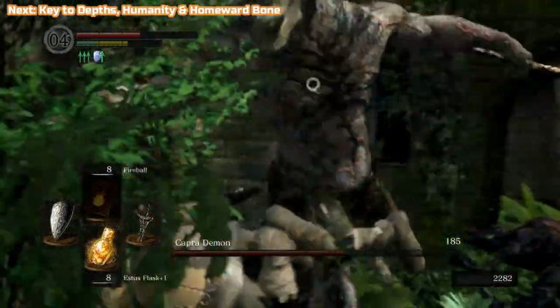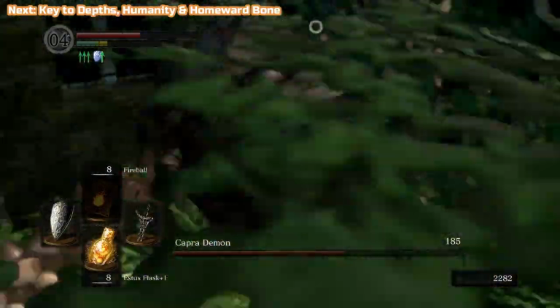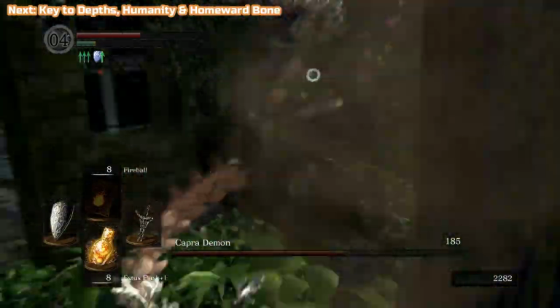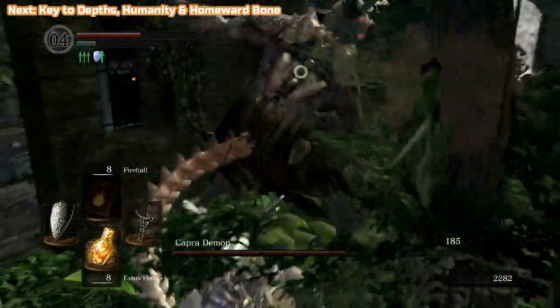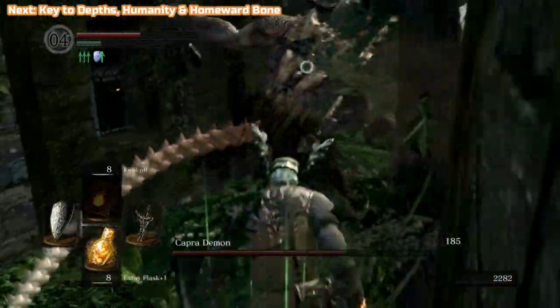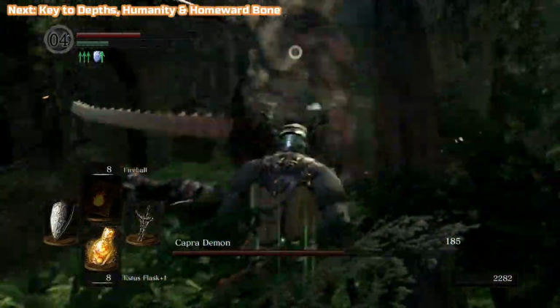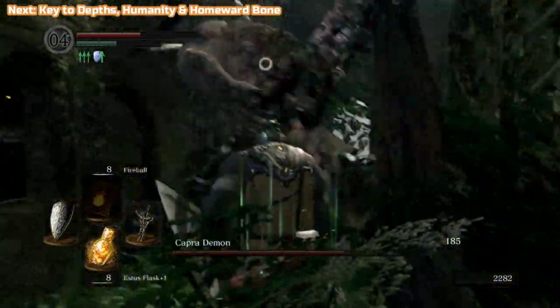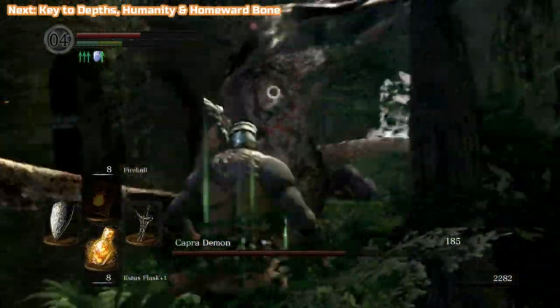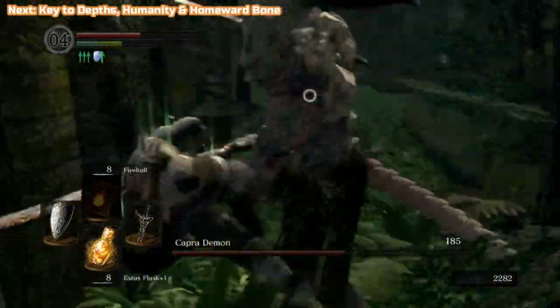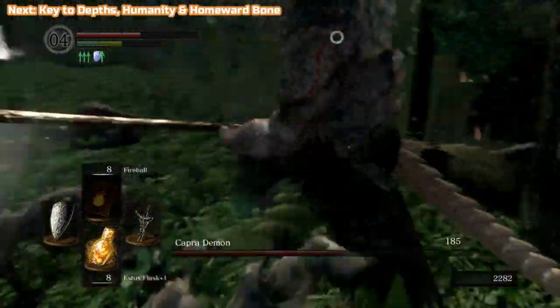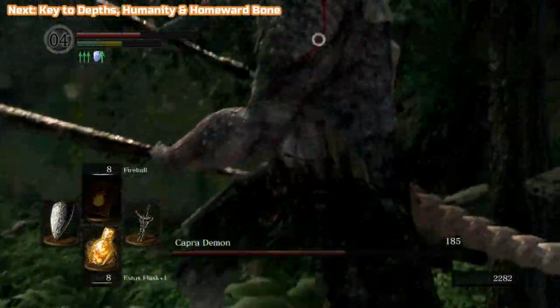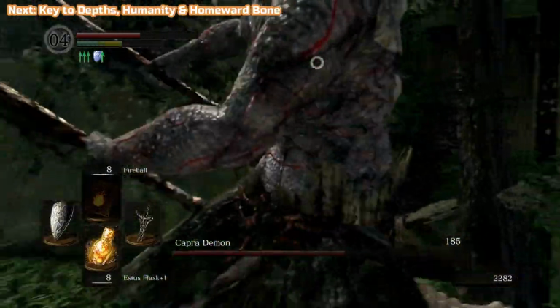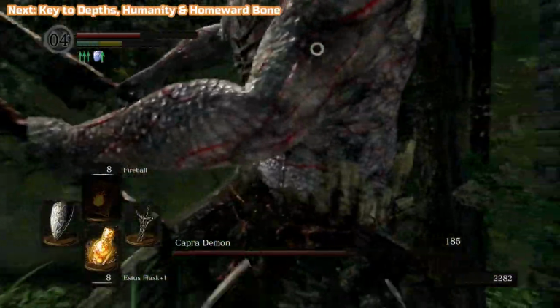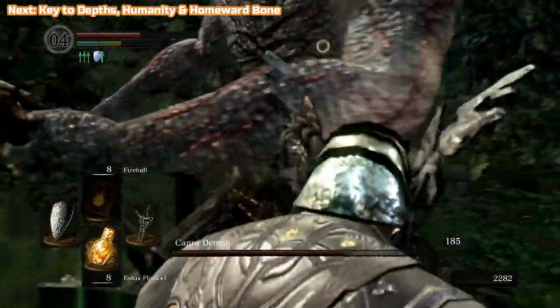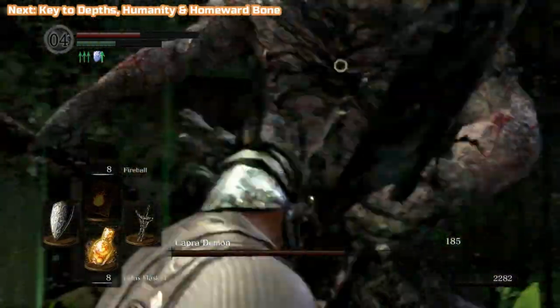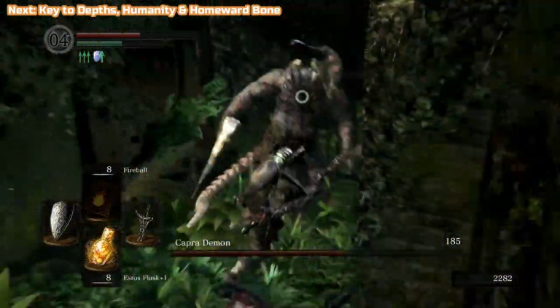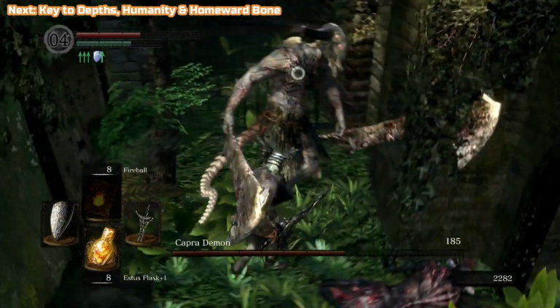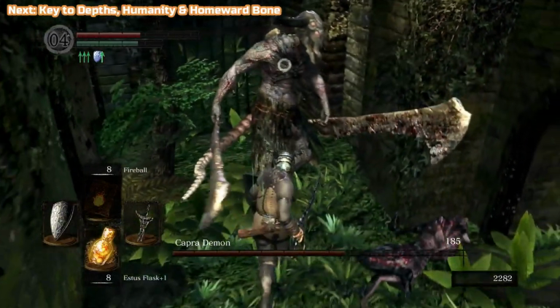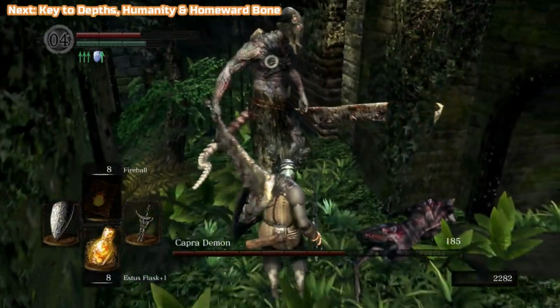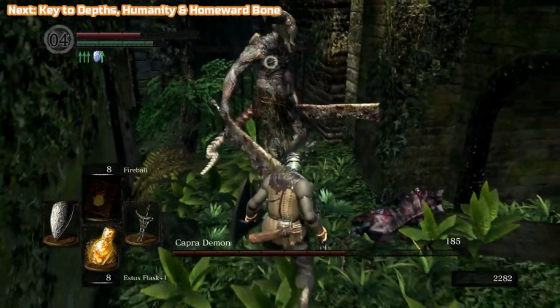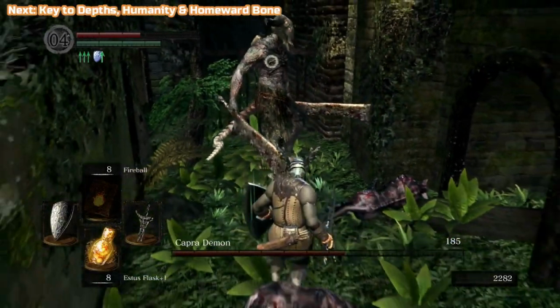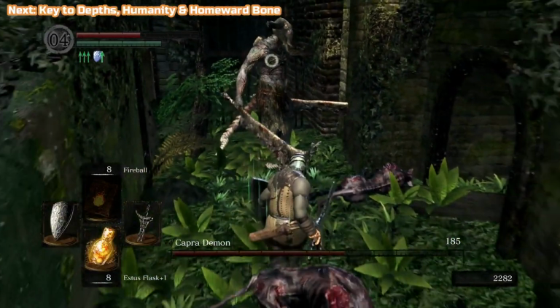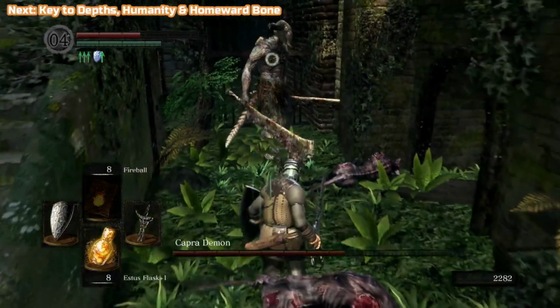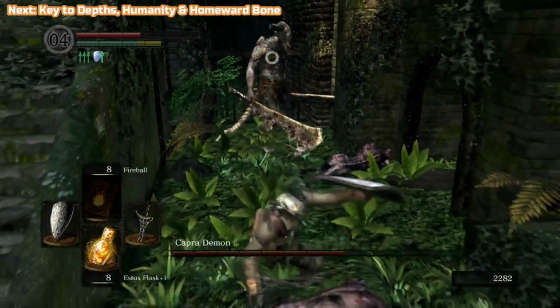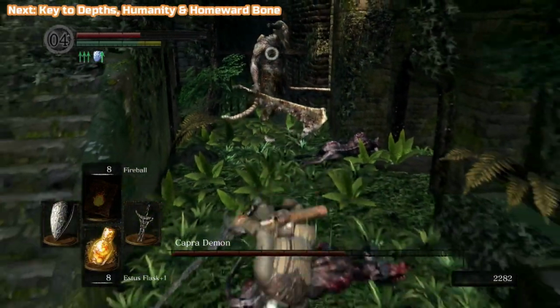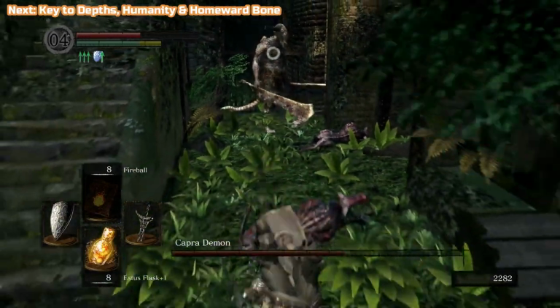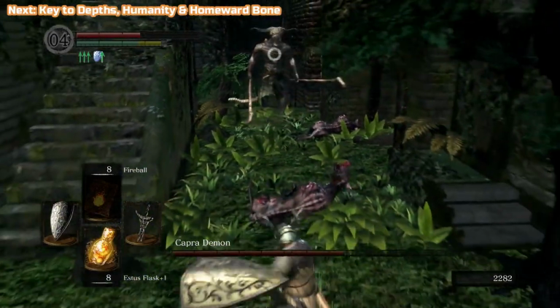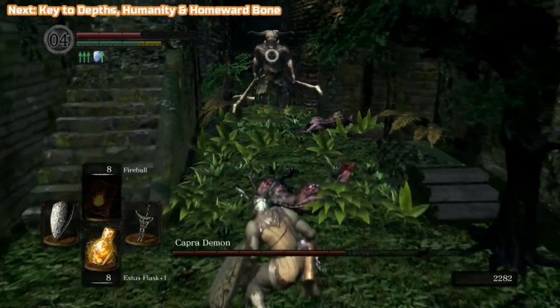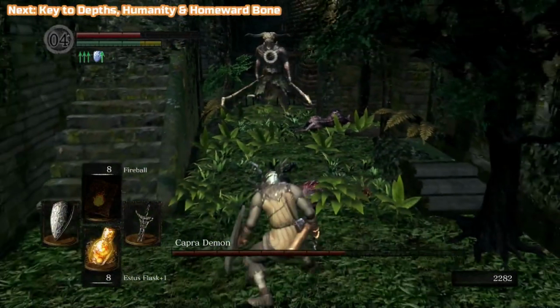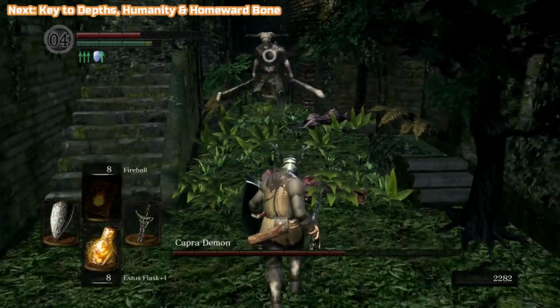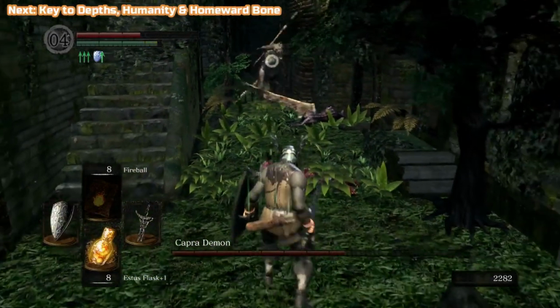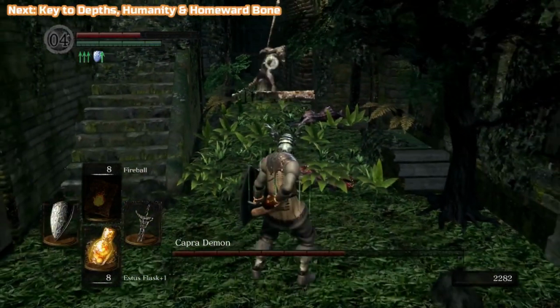When it comes to the Capra Demon himself, it's up to you whether you take him on head to head, or come up here — which is also what you can do when the dogs are around as well. He'll drop below and you can just do the drop attacks, and just rinse and repeat. Get rid of him pretty quickly doing that — it gives you lots of time to heal and rest.